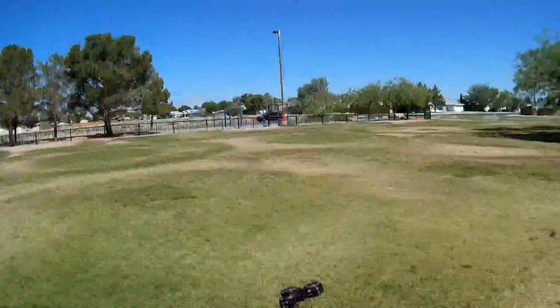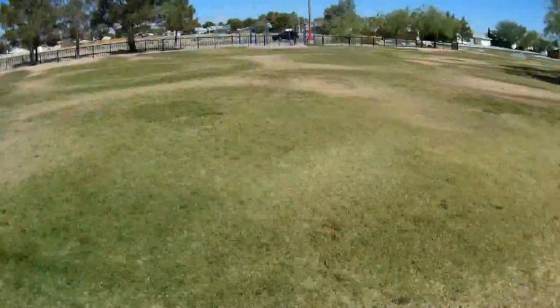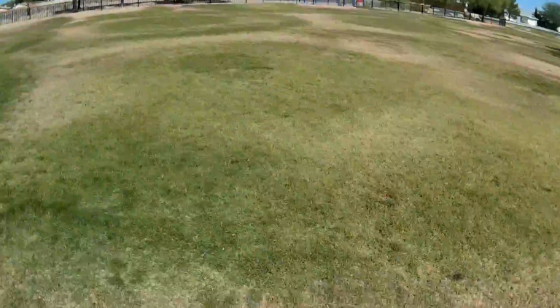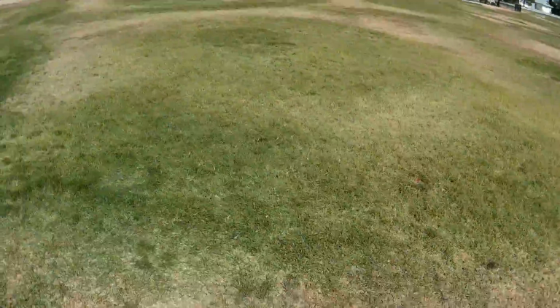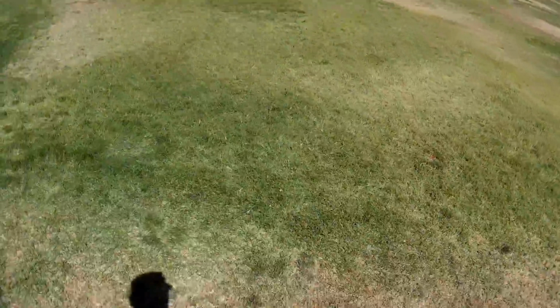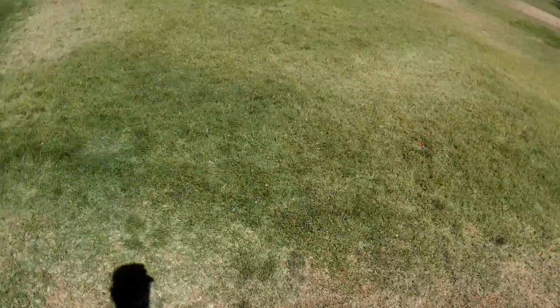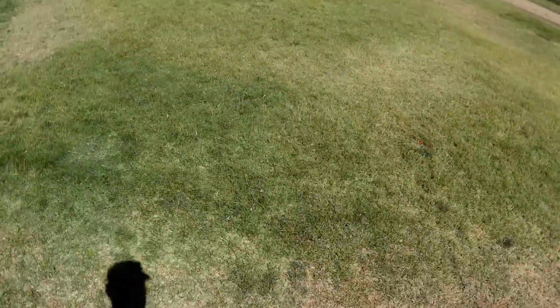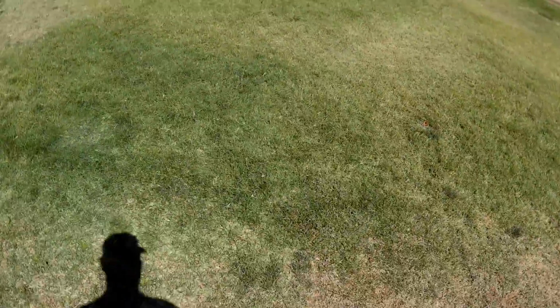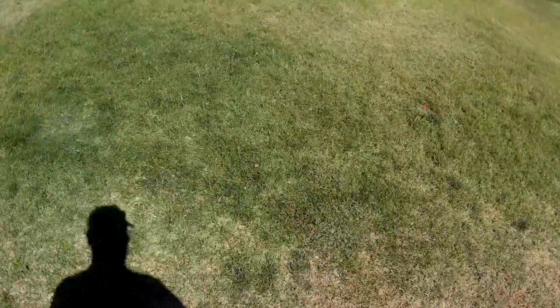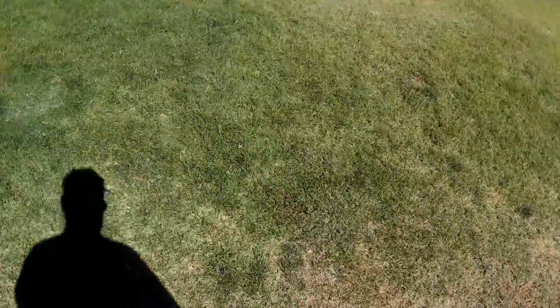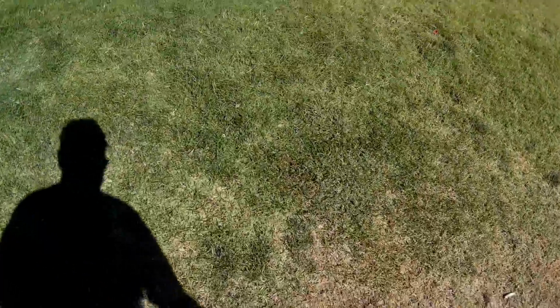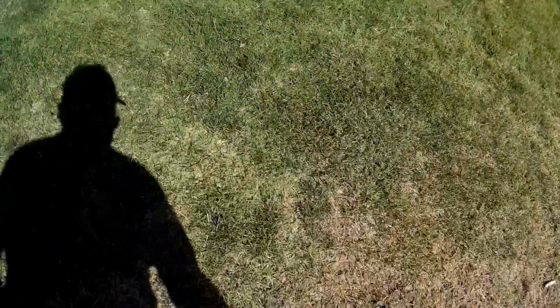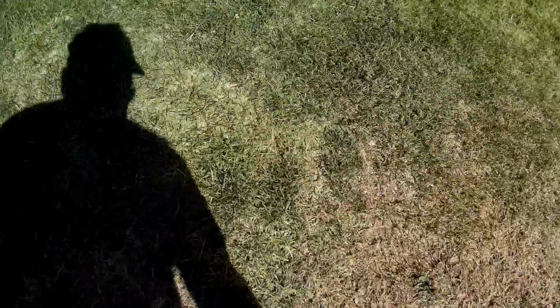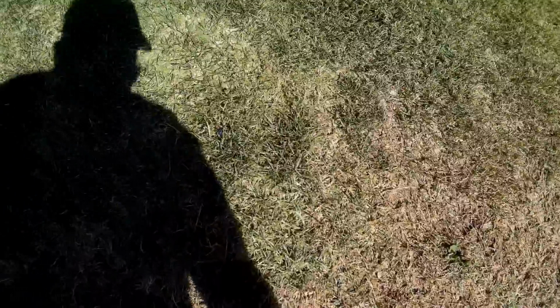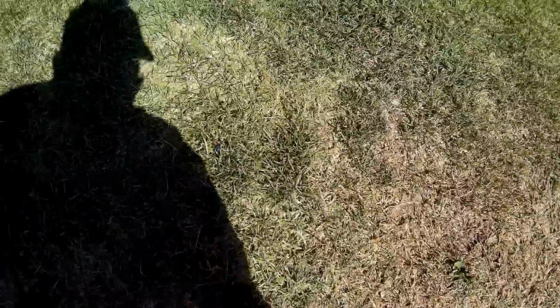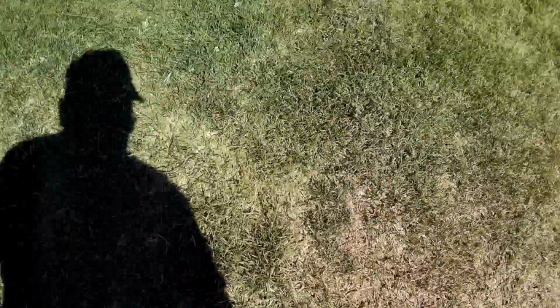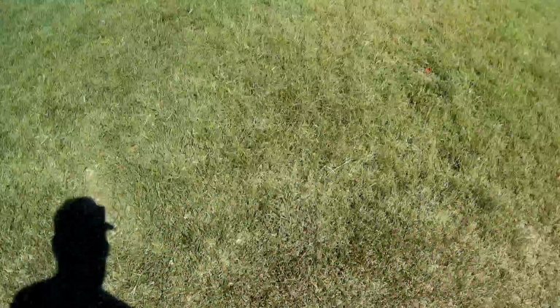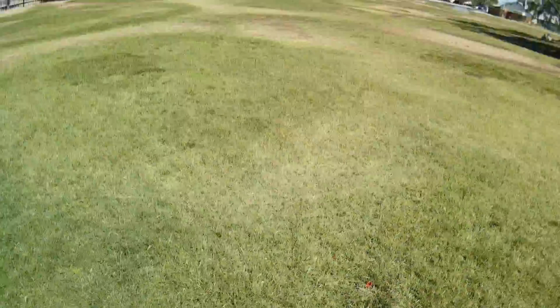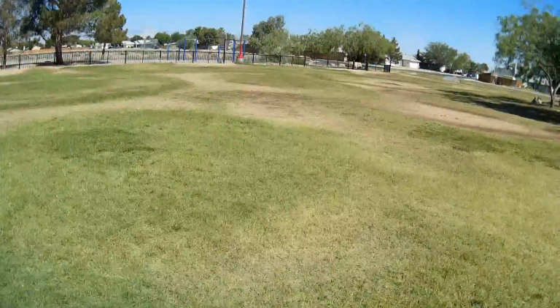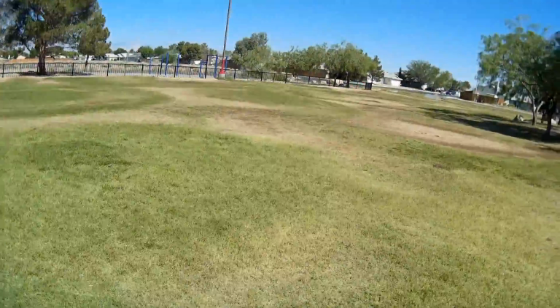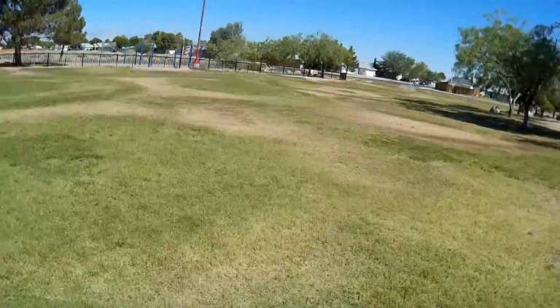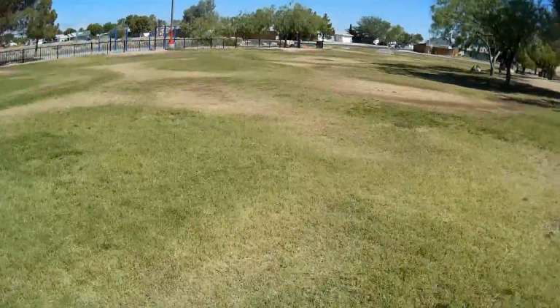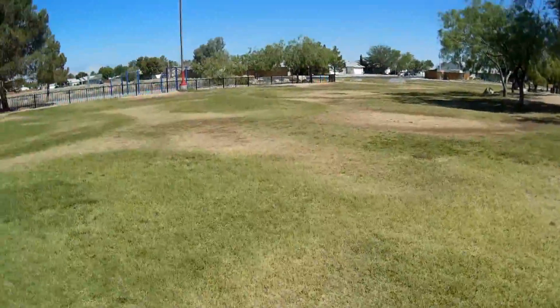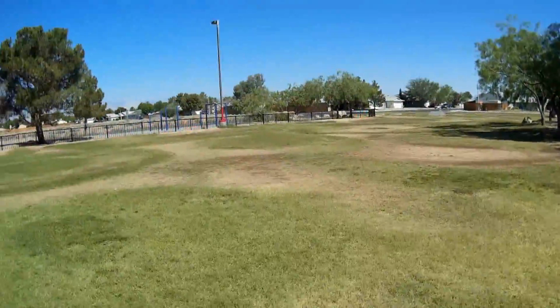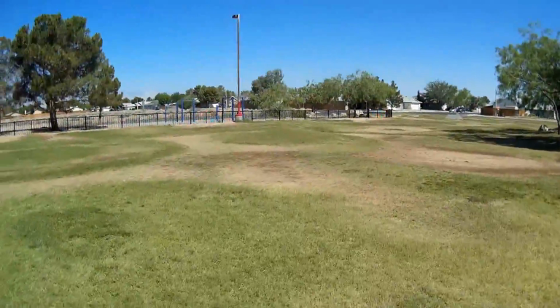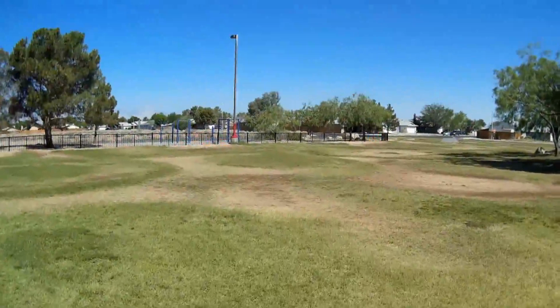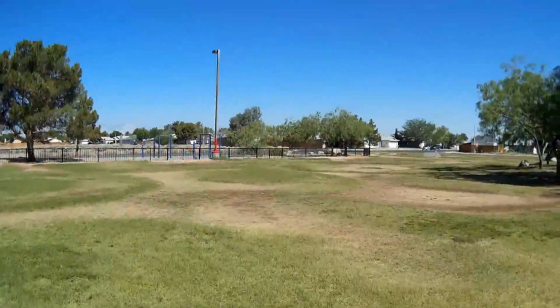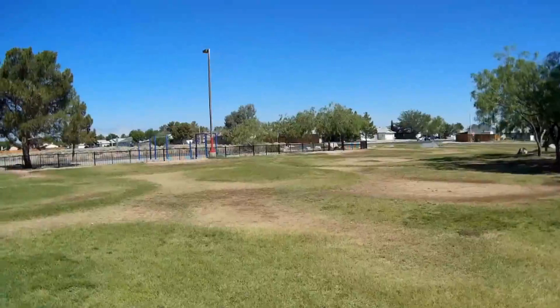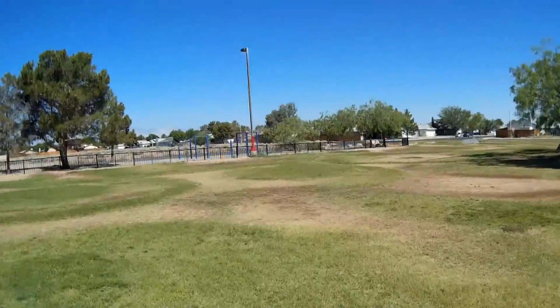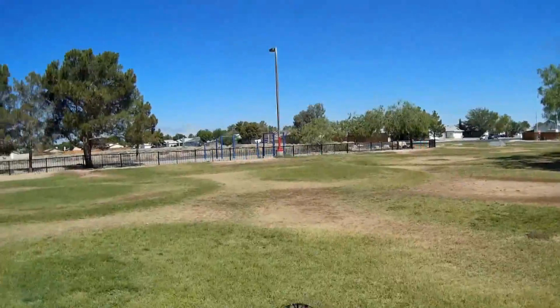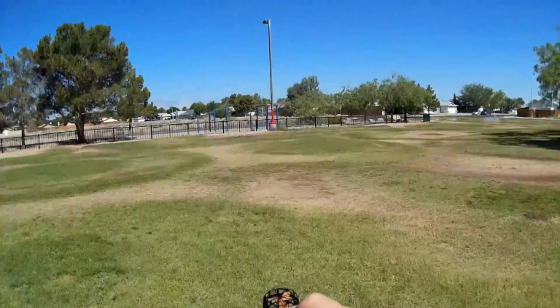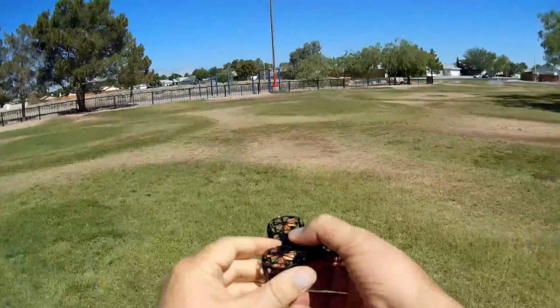Okay, one or two more flights, then I'm gonna call it quits.